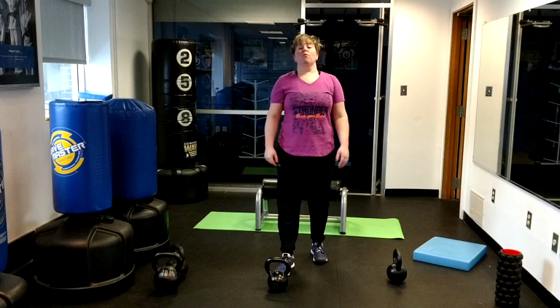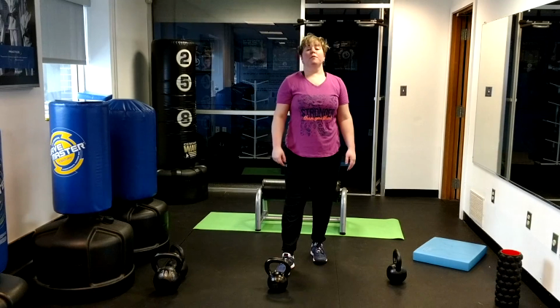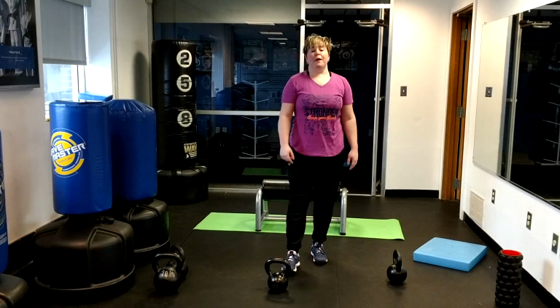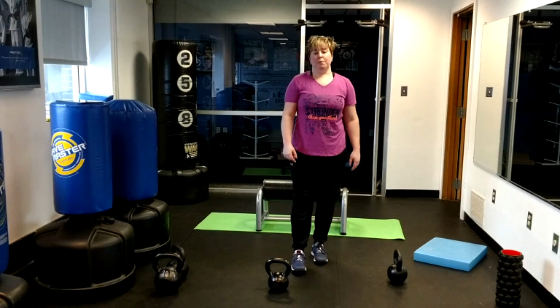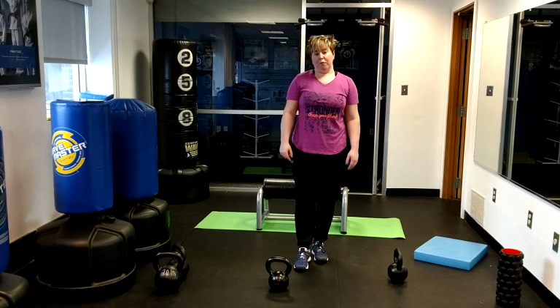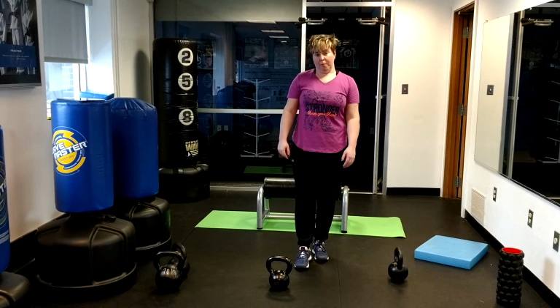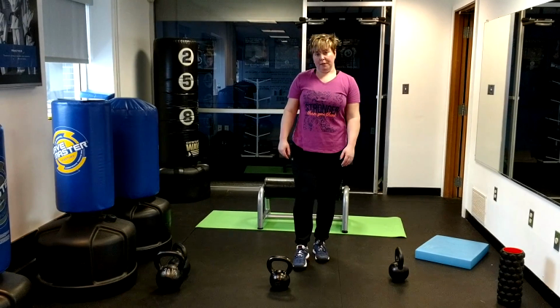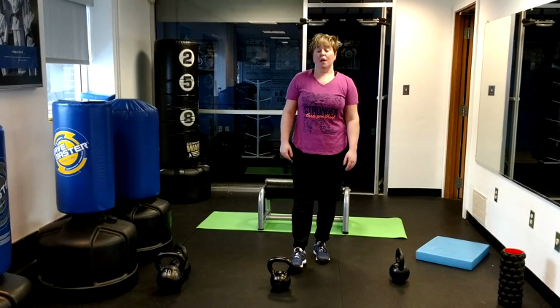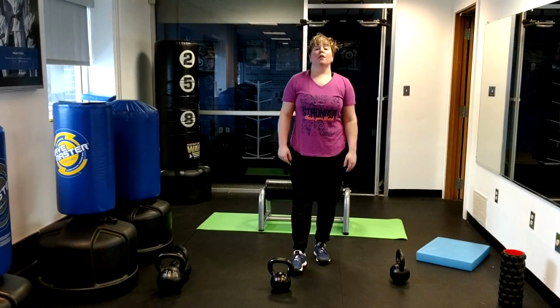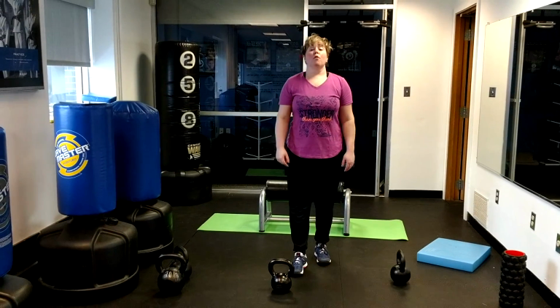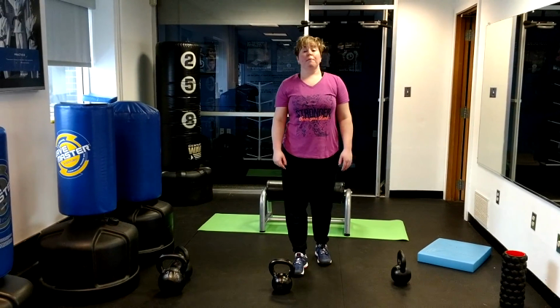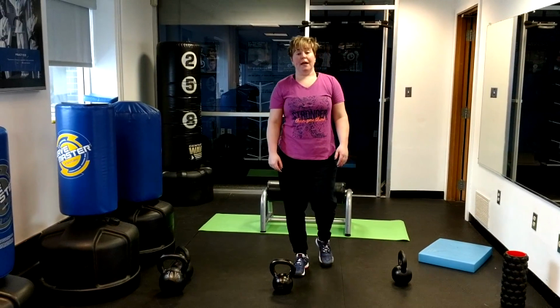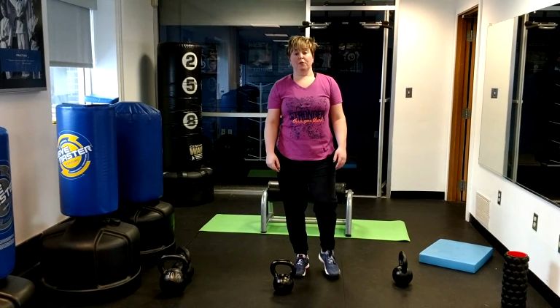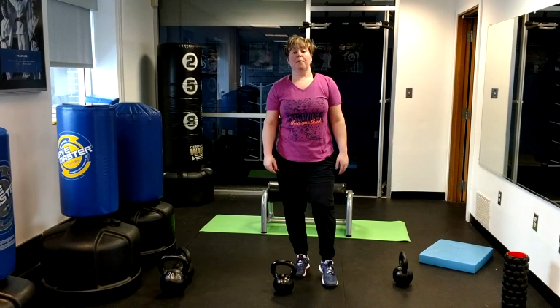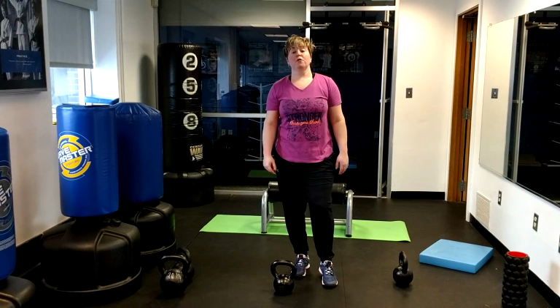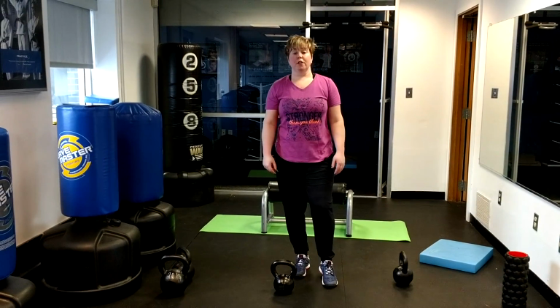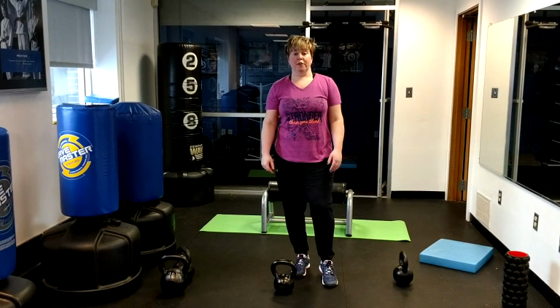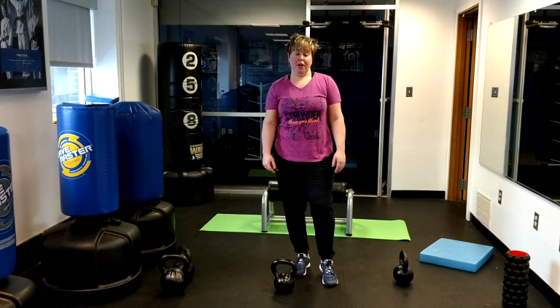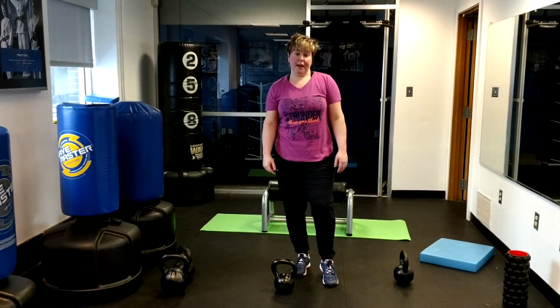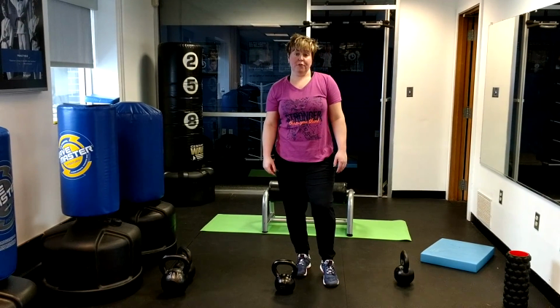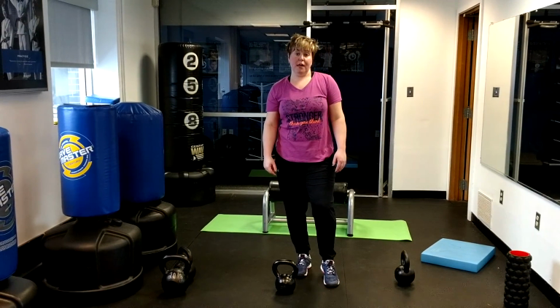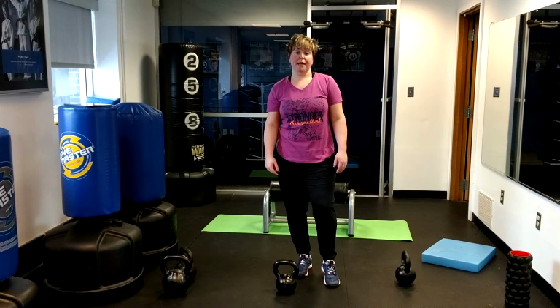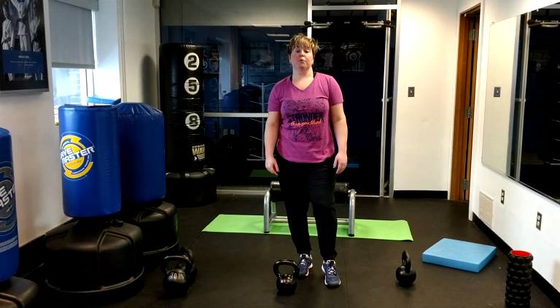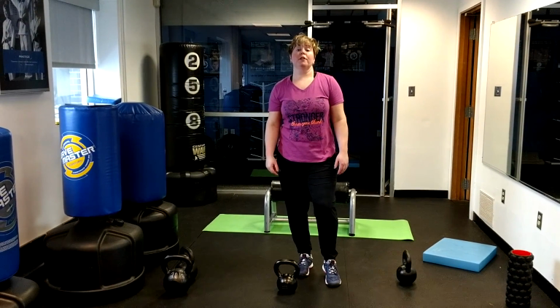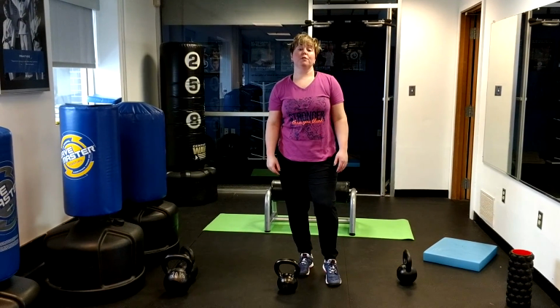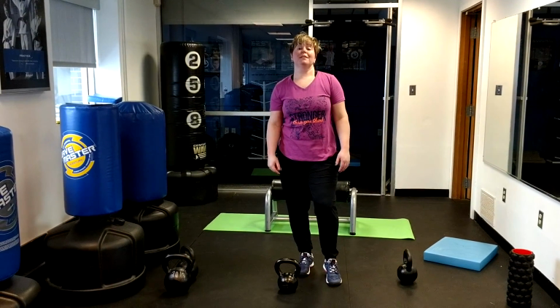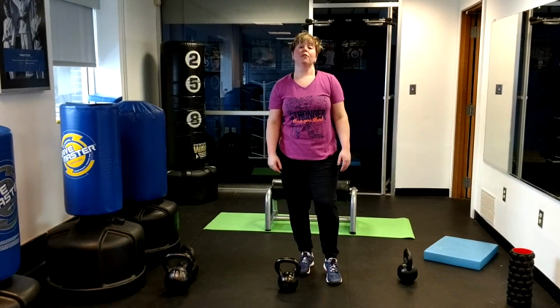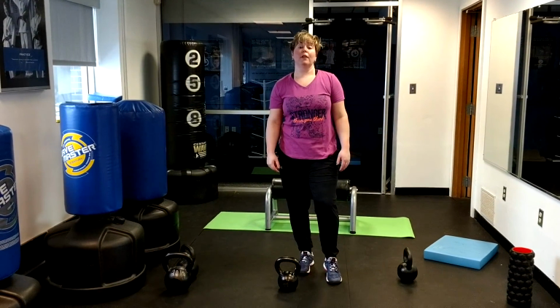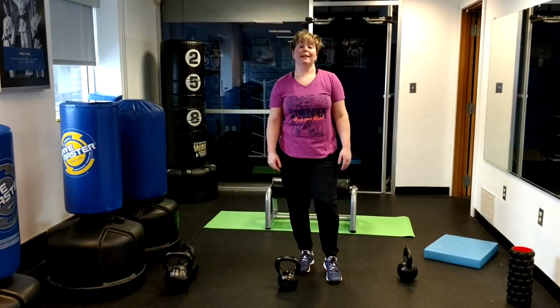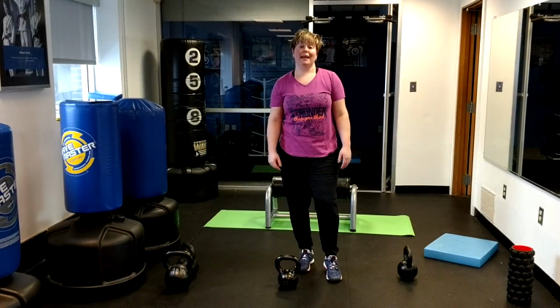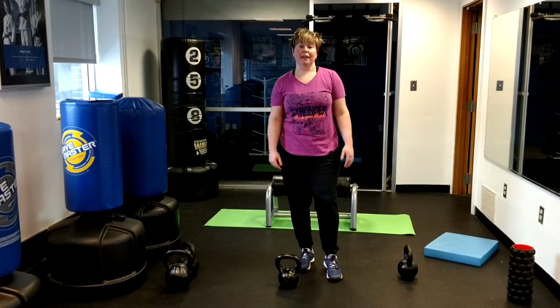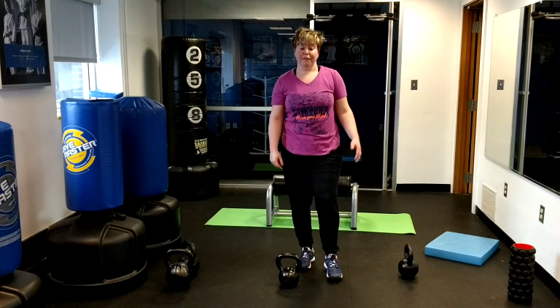Women's basketball performance — going back to the posterior chain exercise, we're going to do a single leg deadlift.